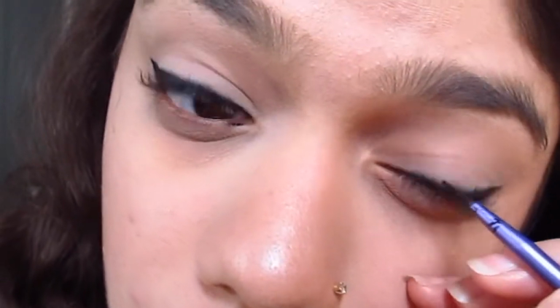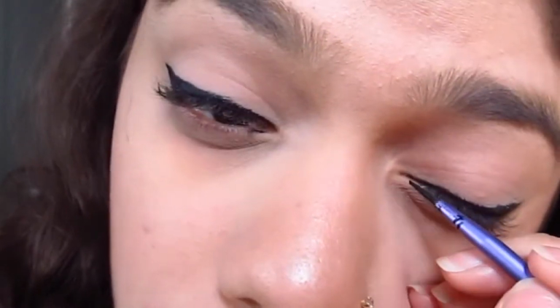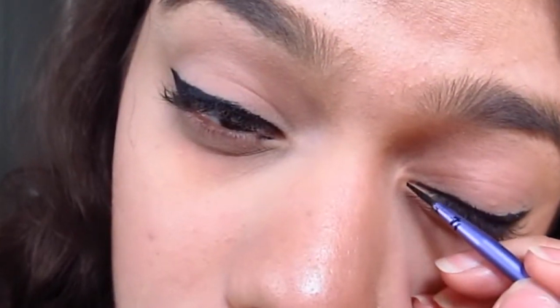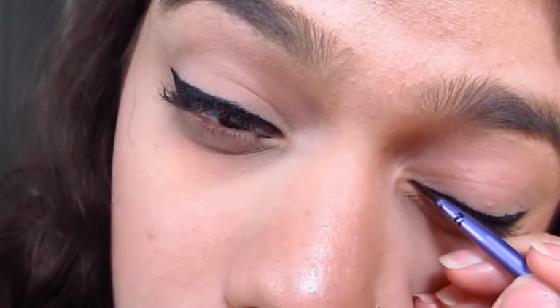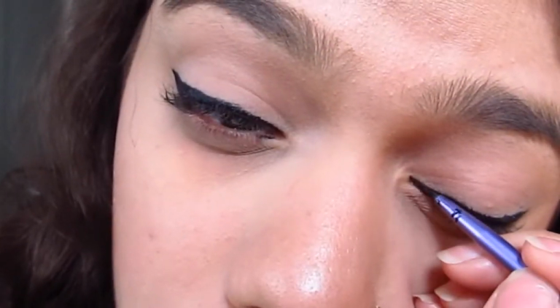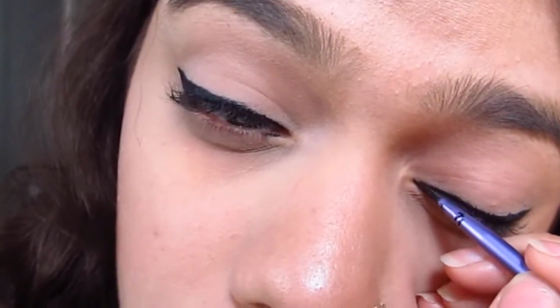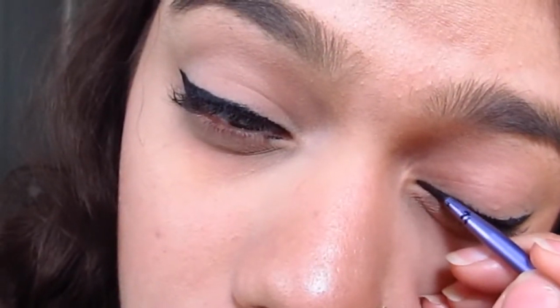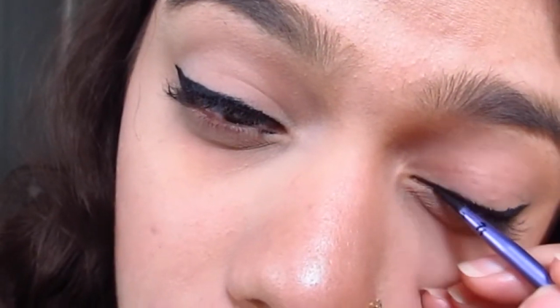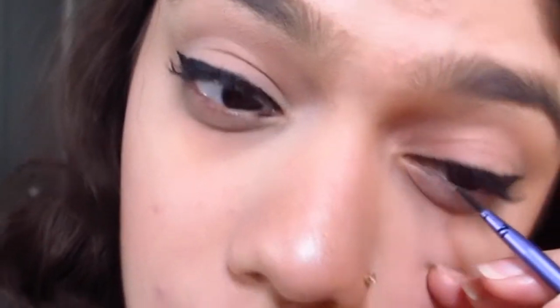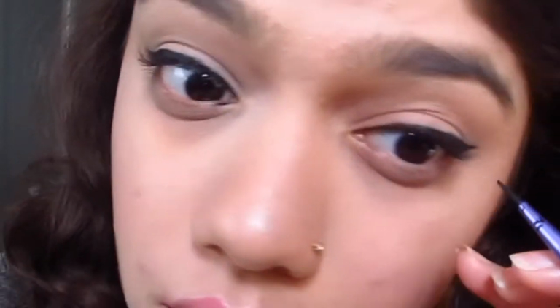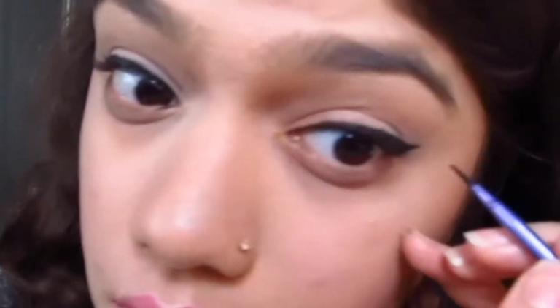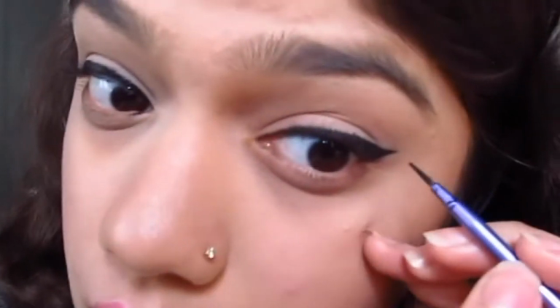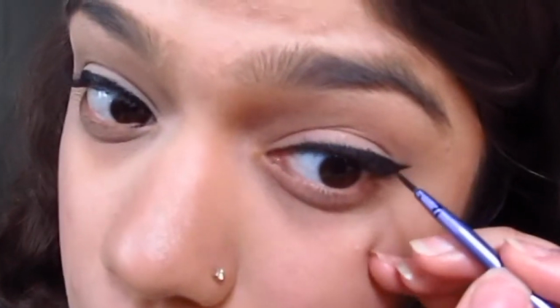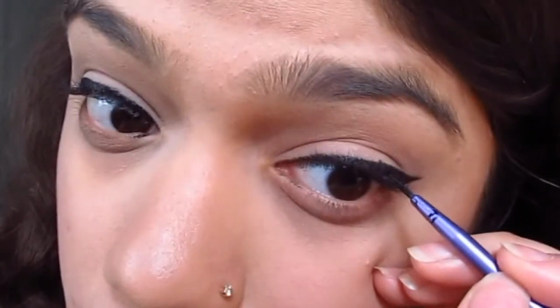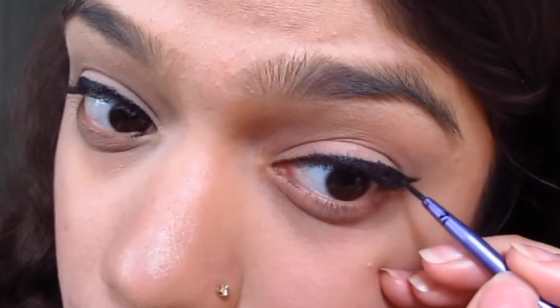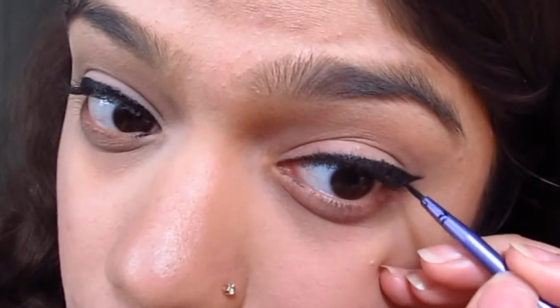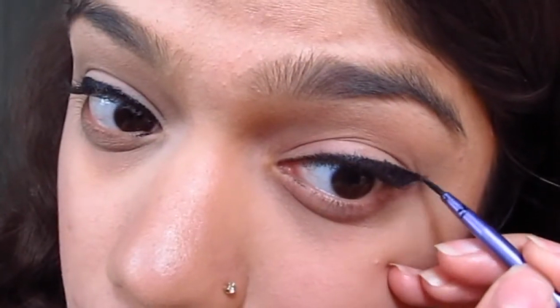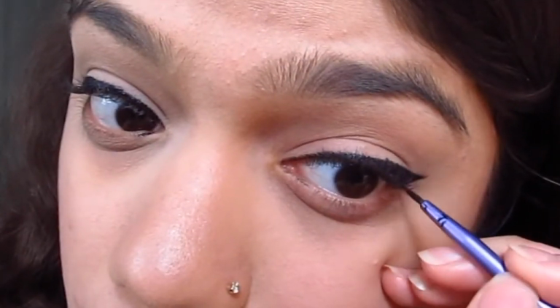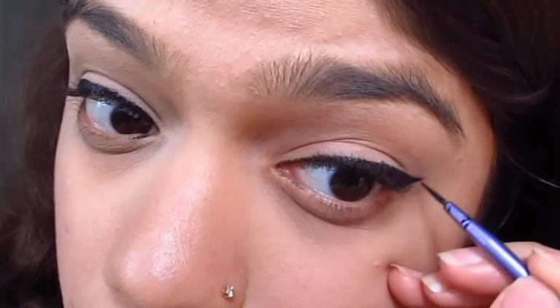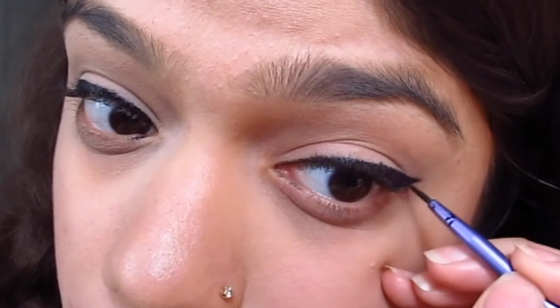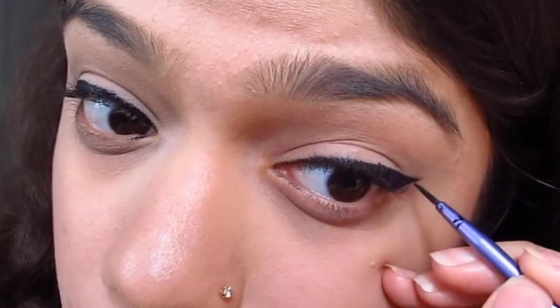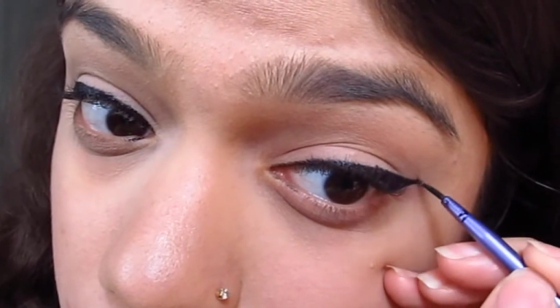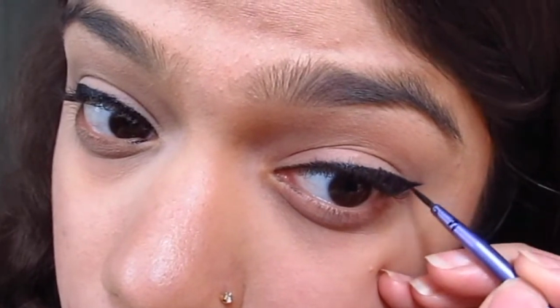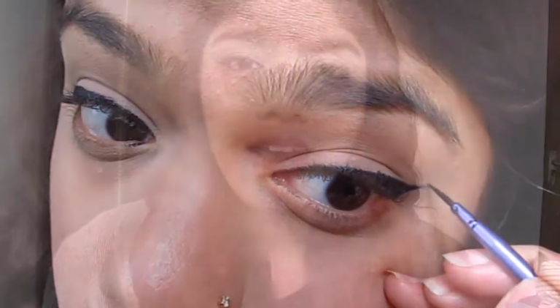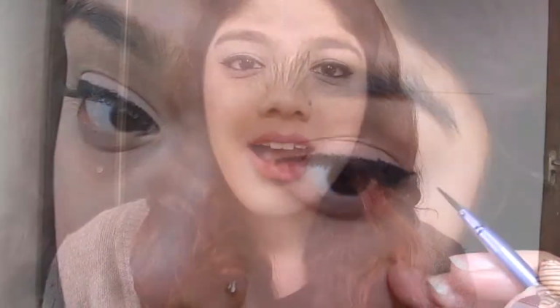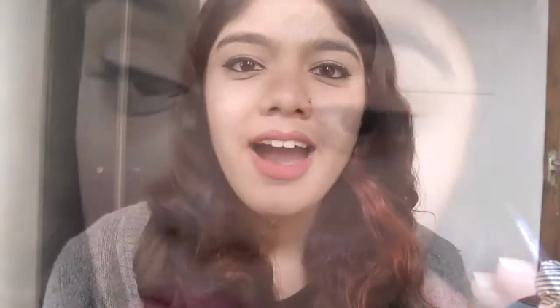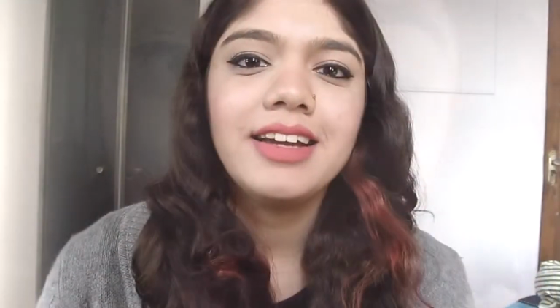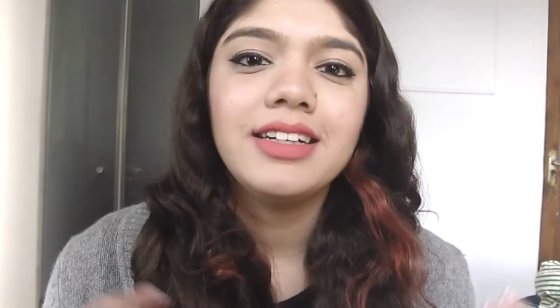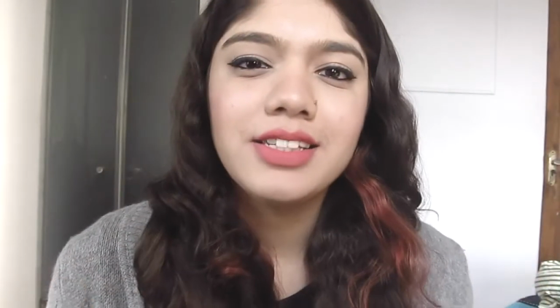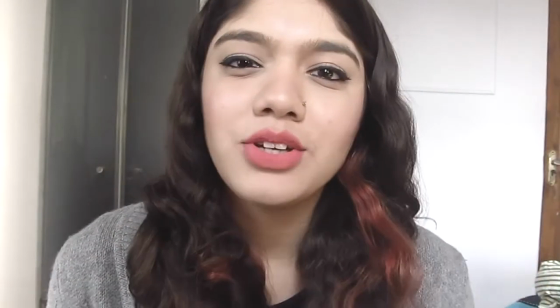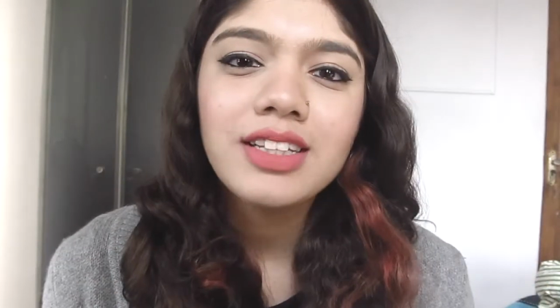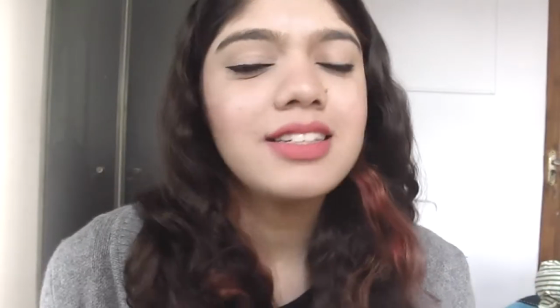You want to be really slow and precise because again, you can thicken it up later. And that's it — your winged eyeliner is done.